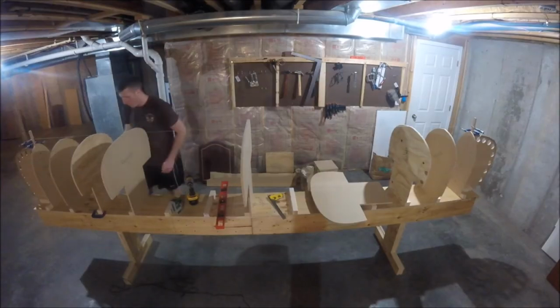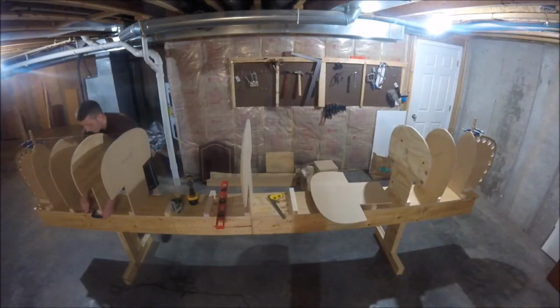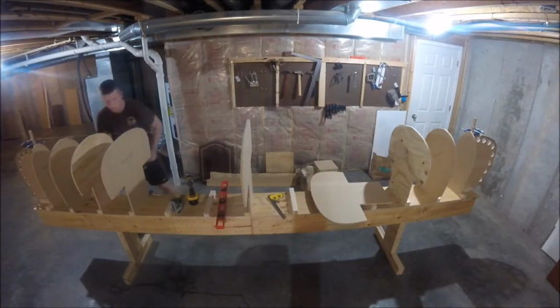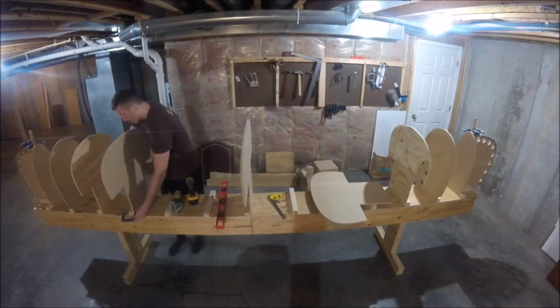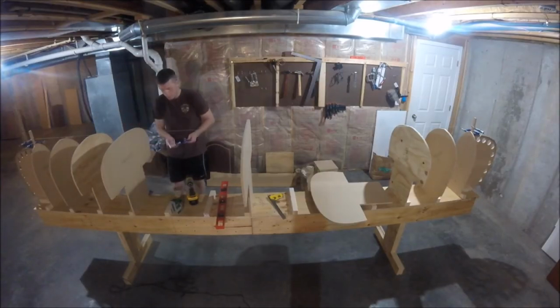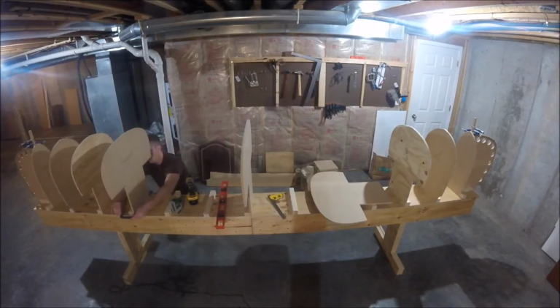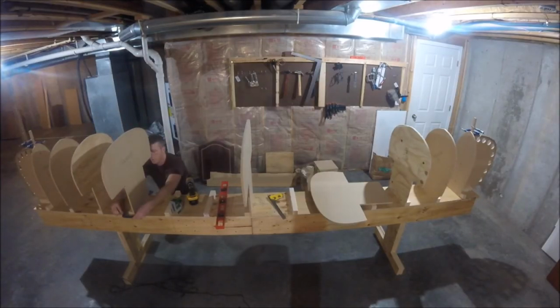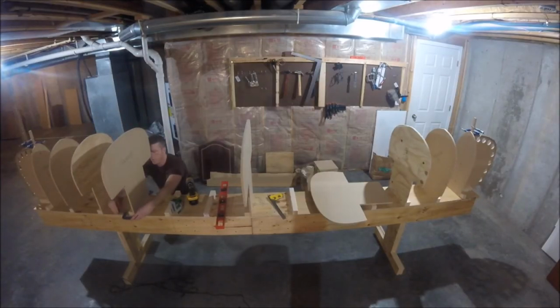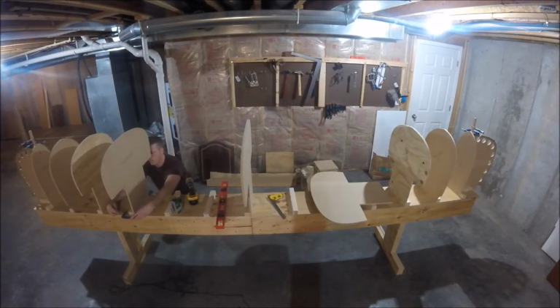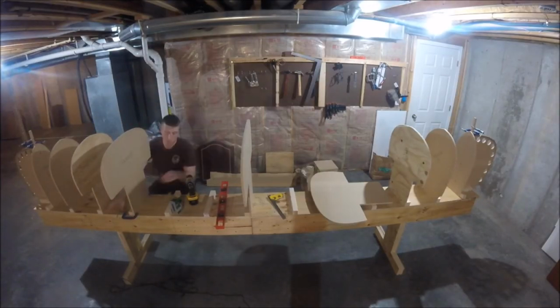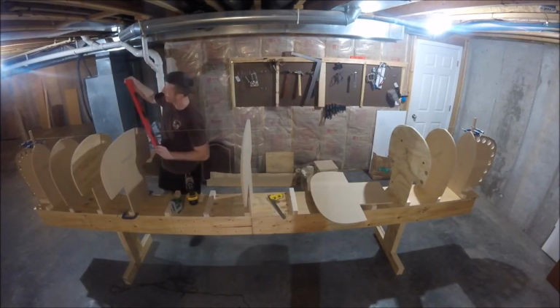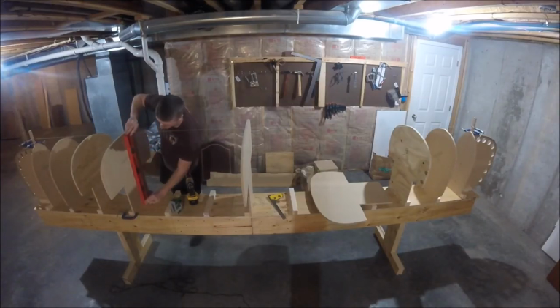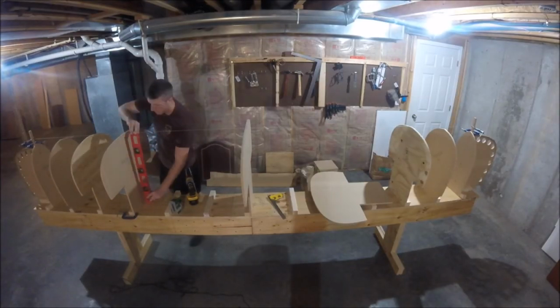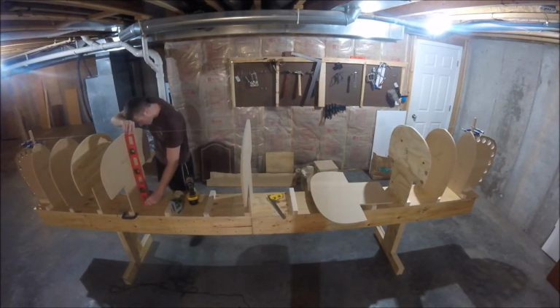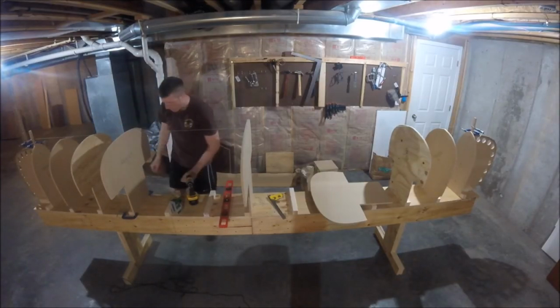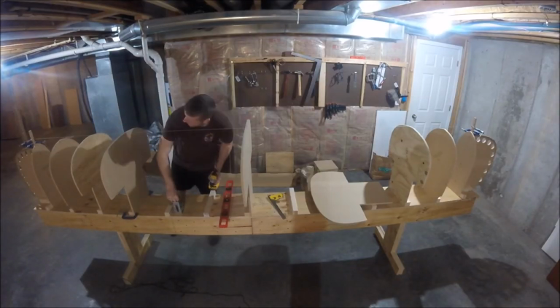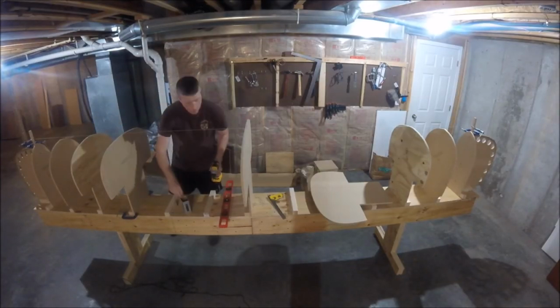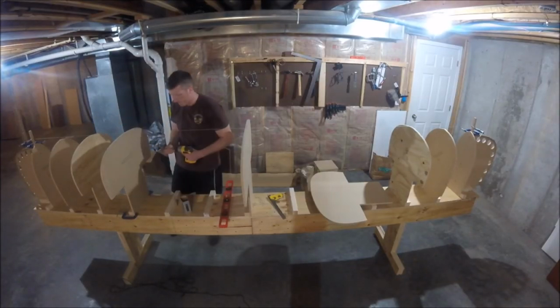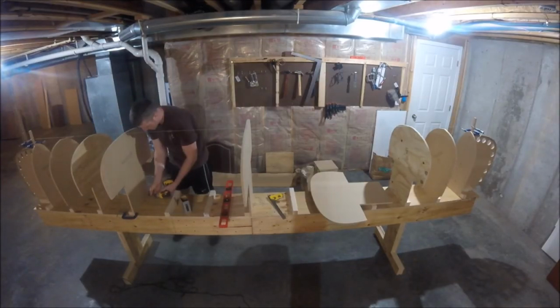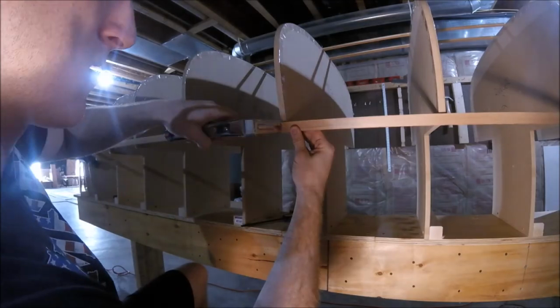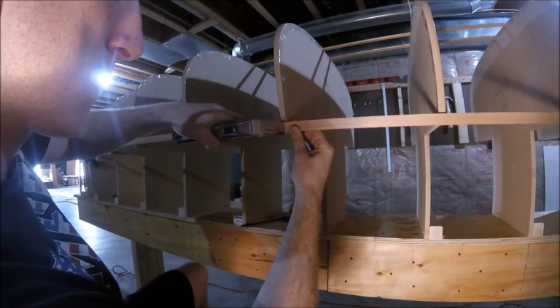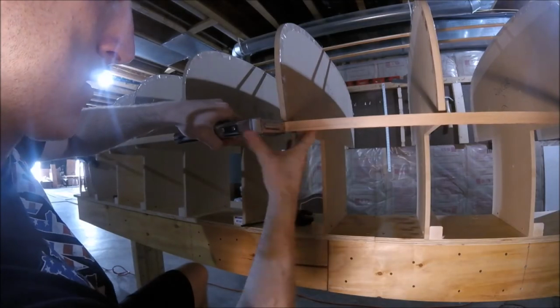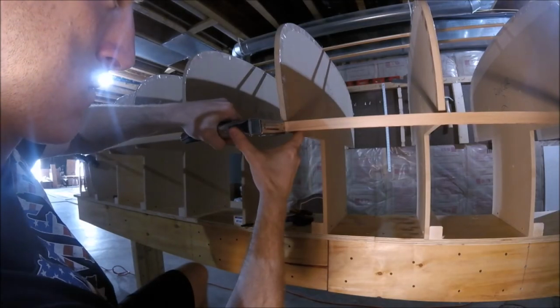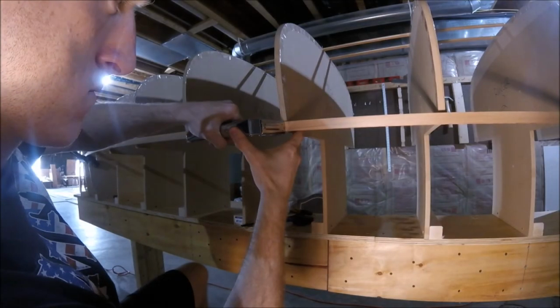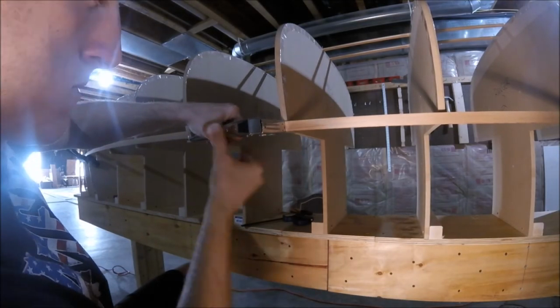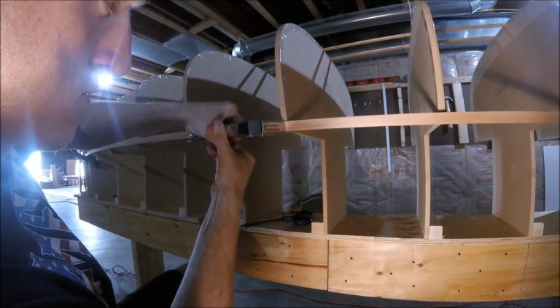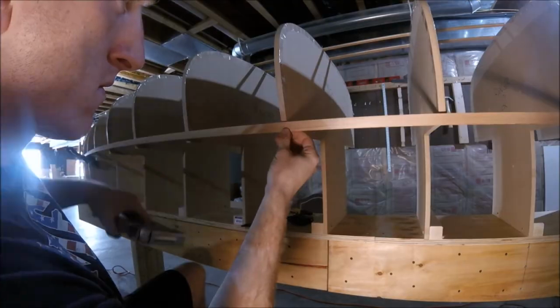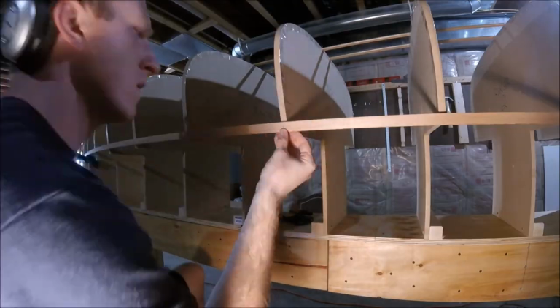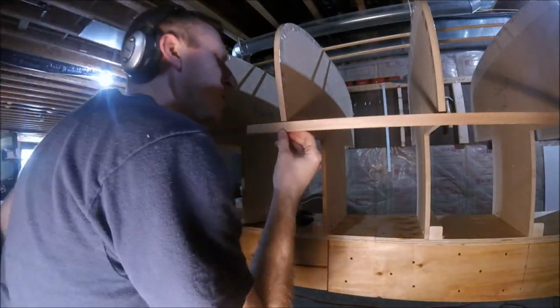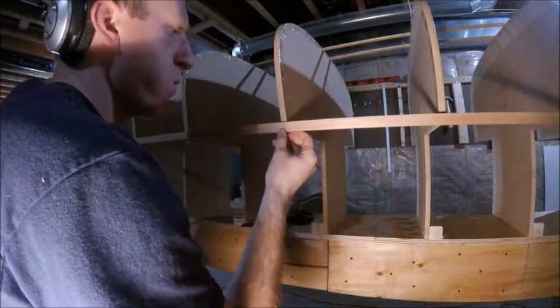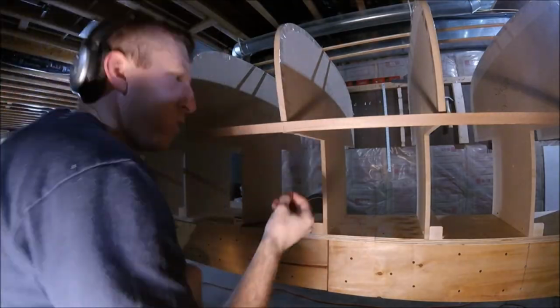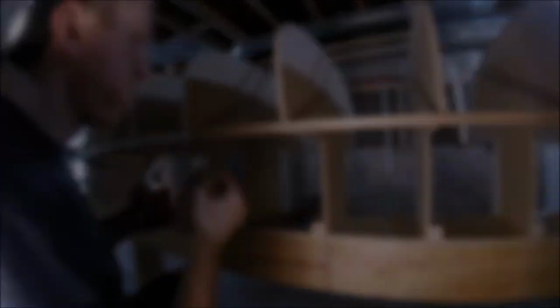Next time, we're going to be attaching the station mold, and then finally we'll be able to add on some strips. See you next time.